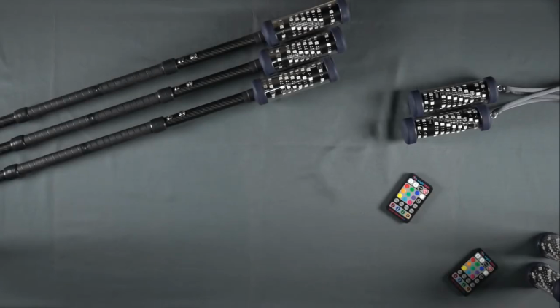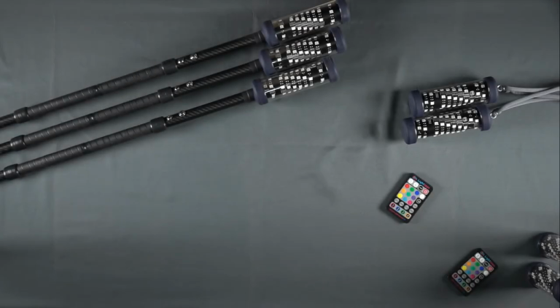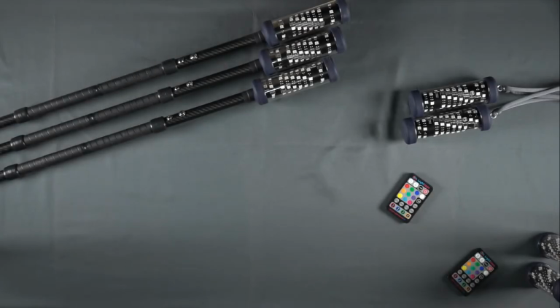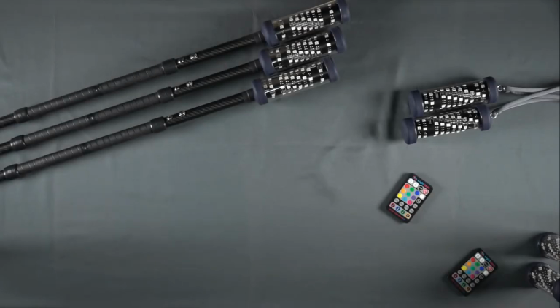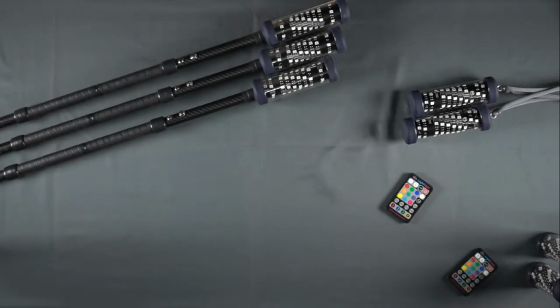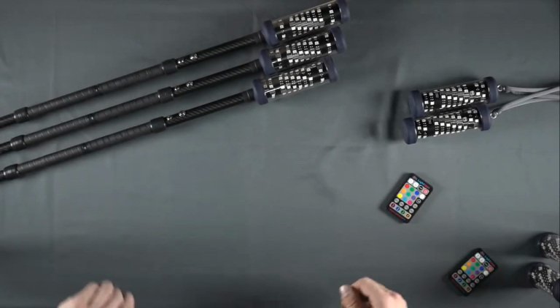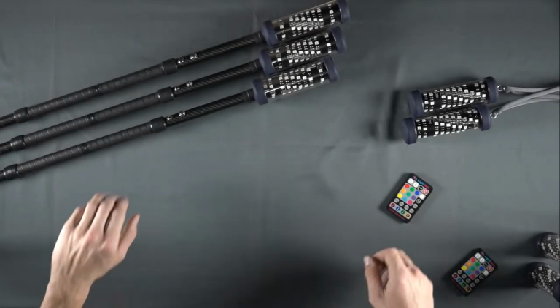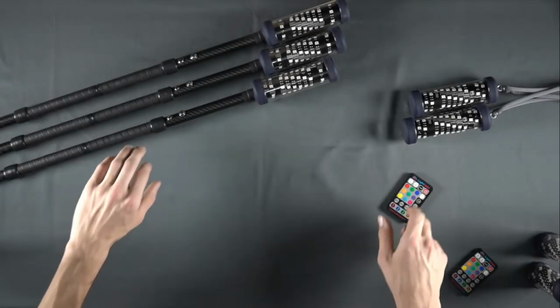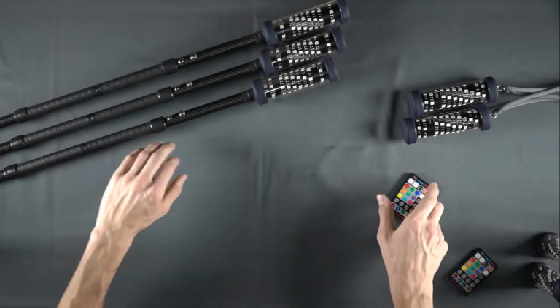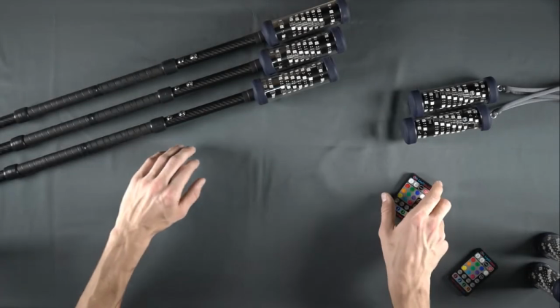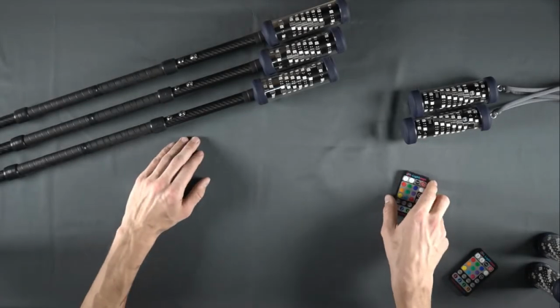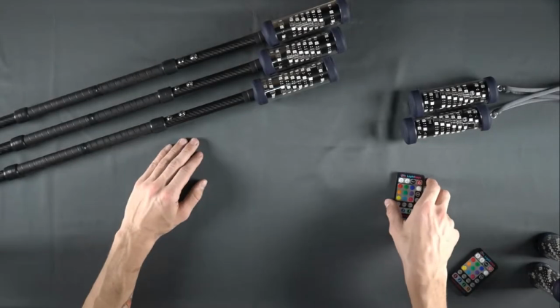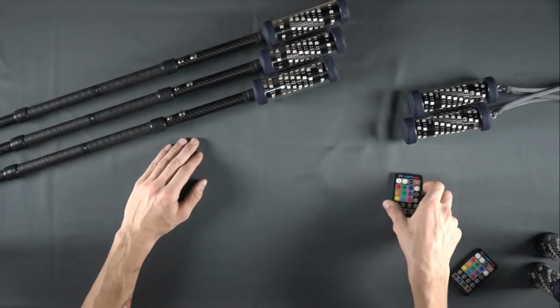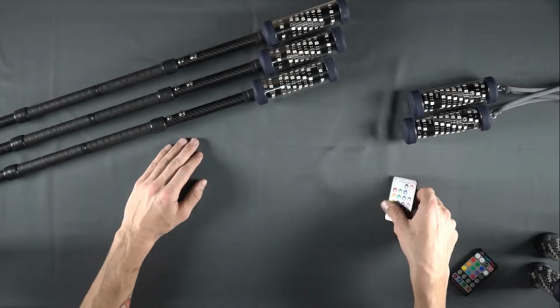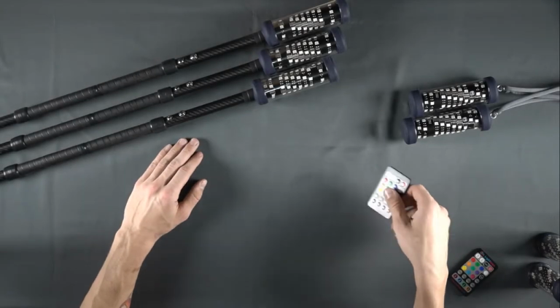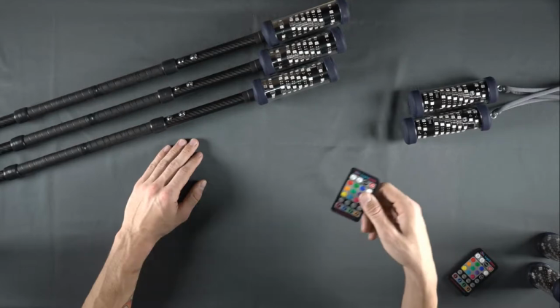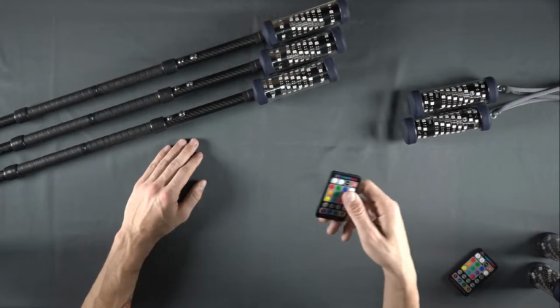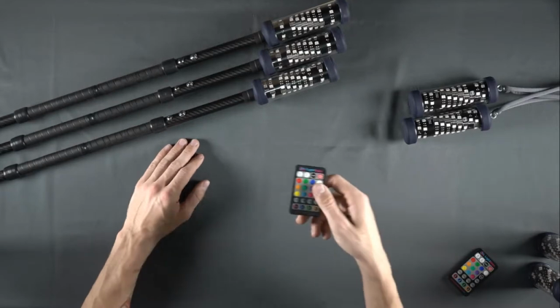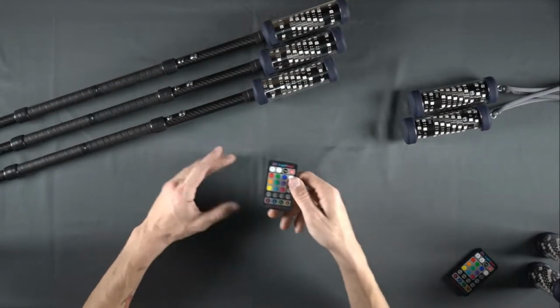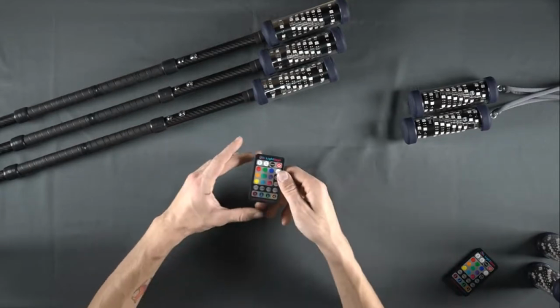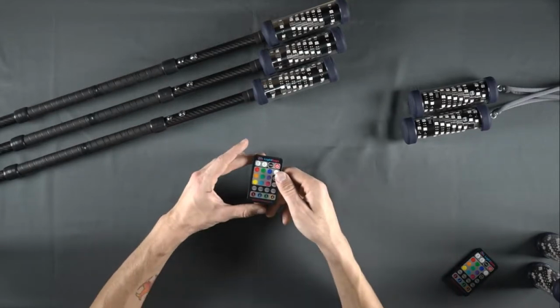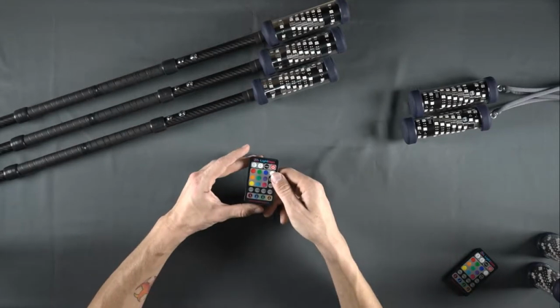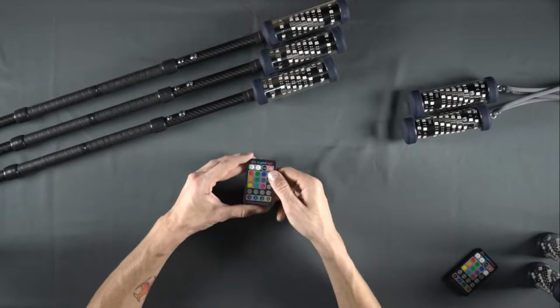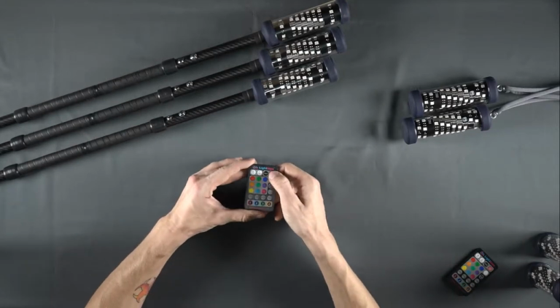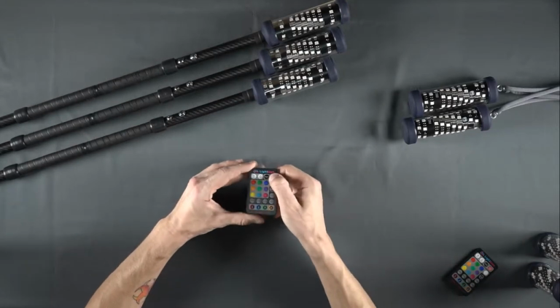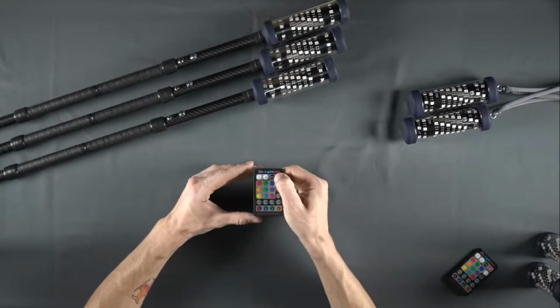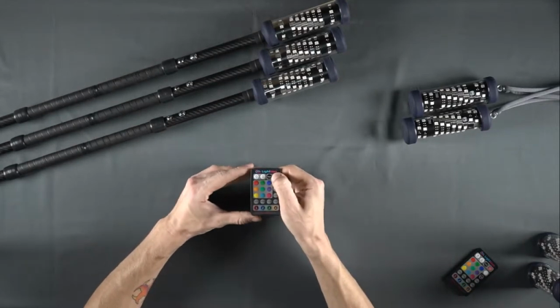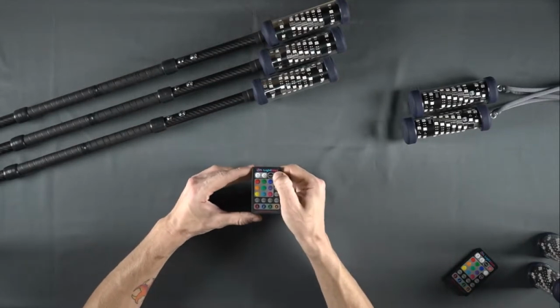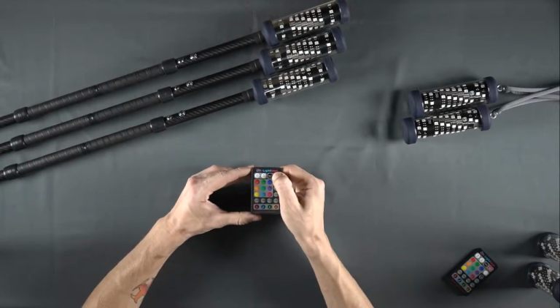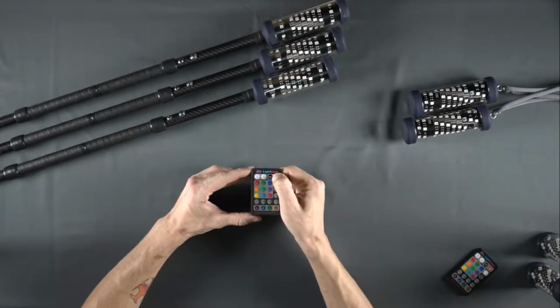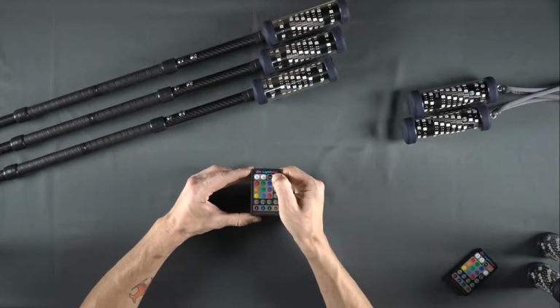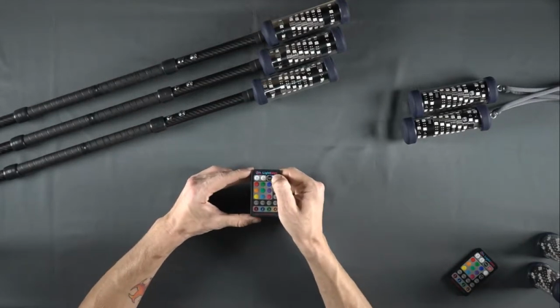First, turn on your remote. For instructions on how to do this, watch the on-off tutorial in this series.